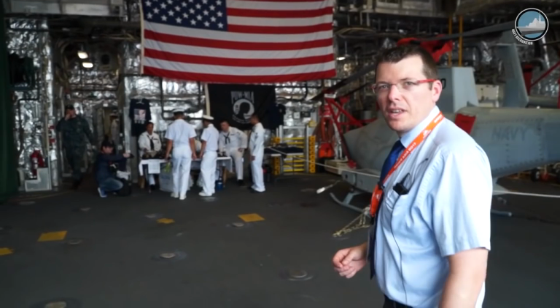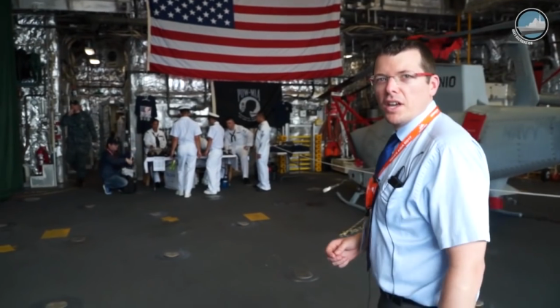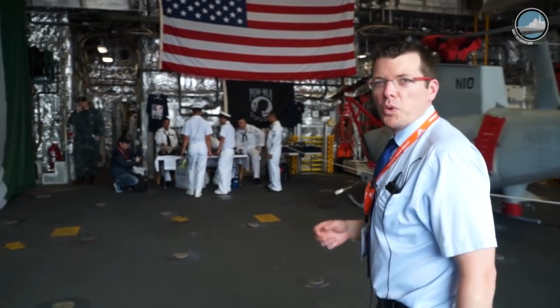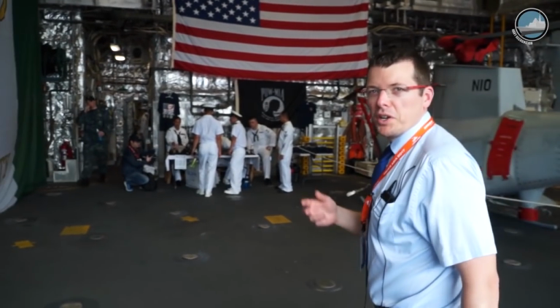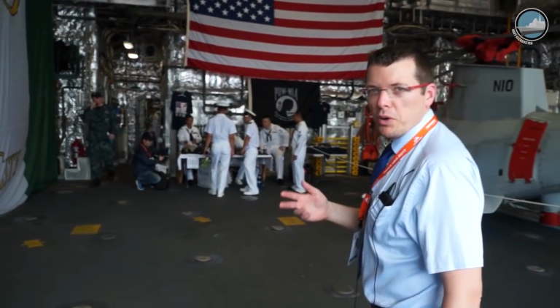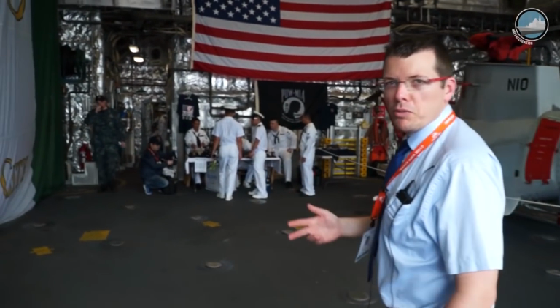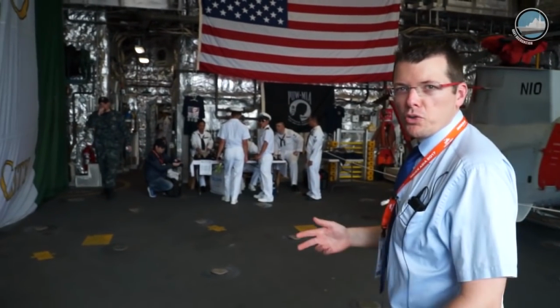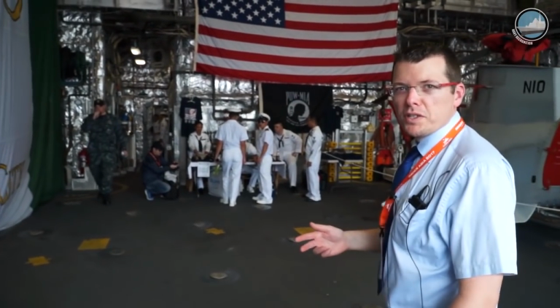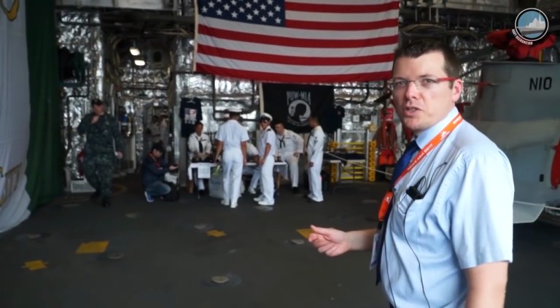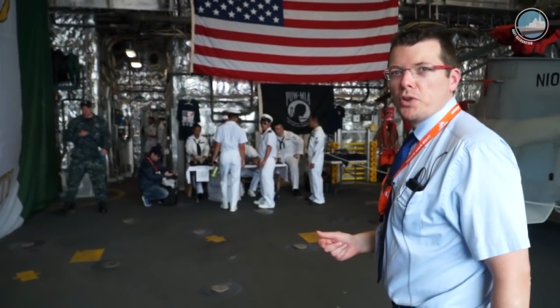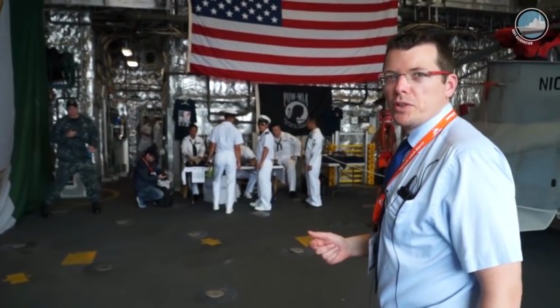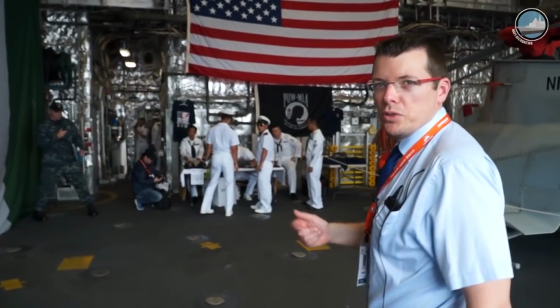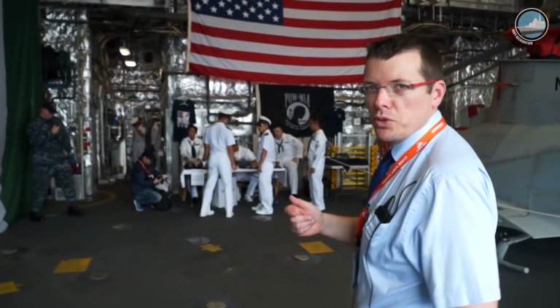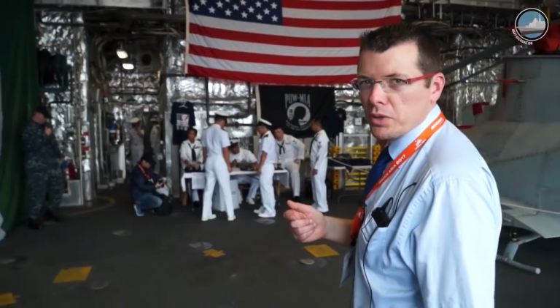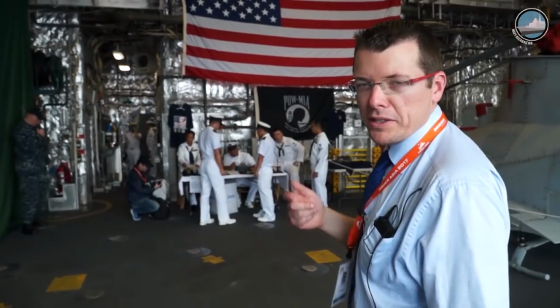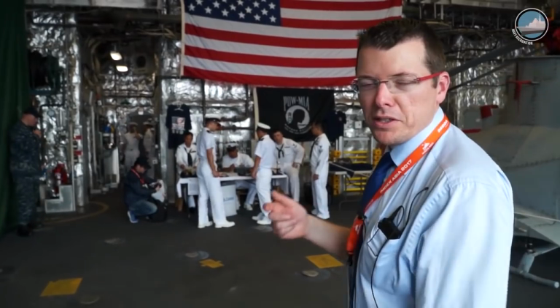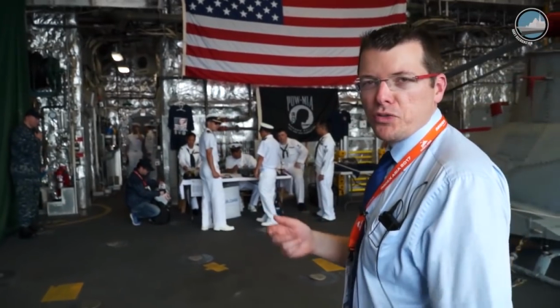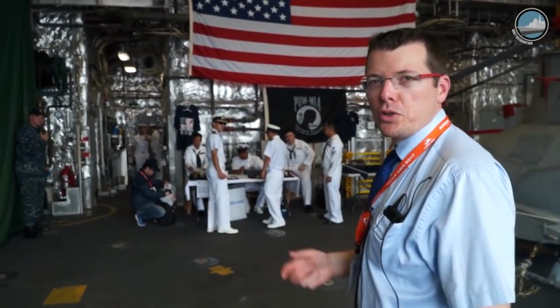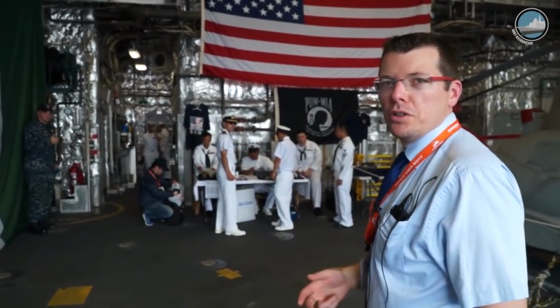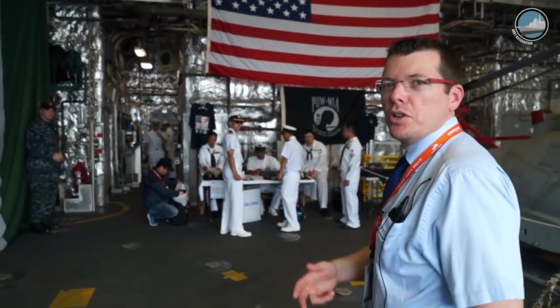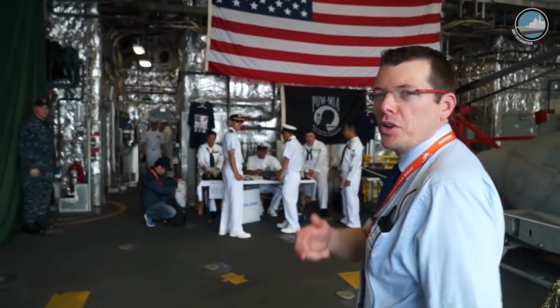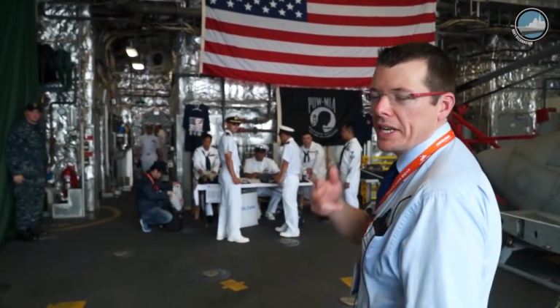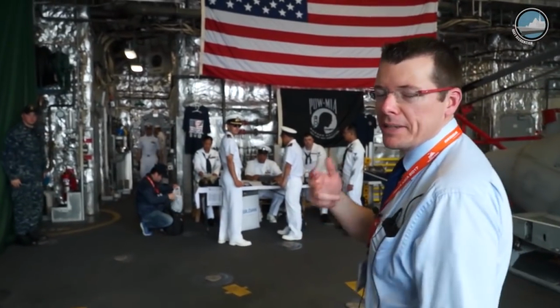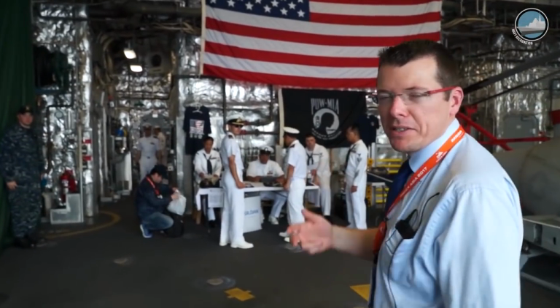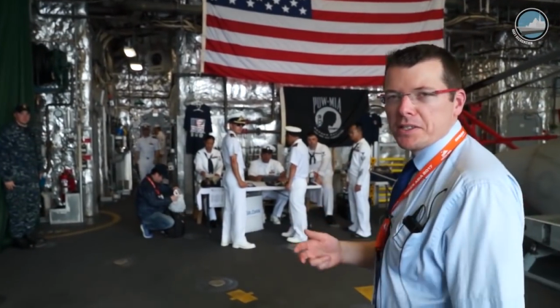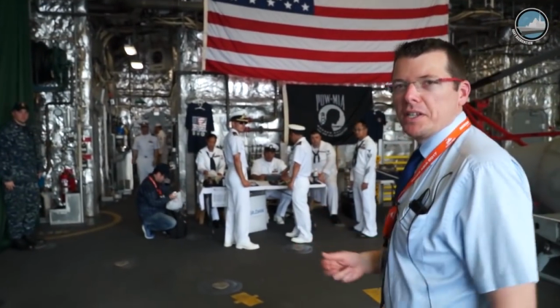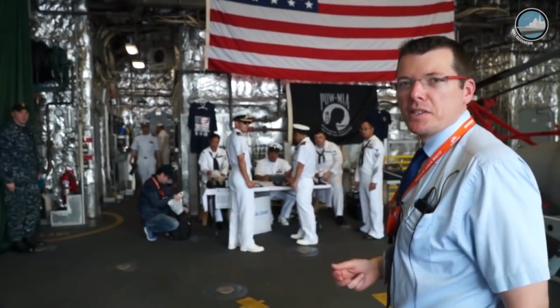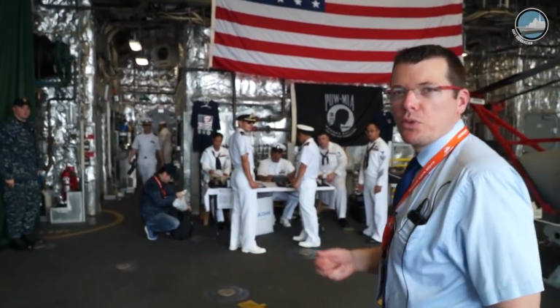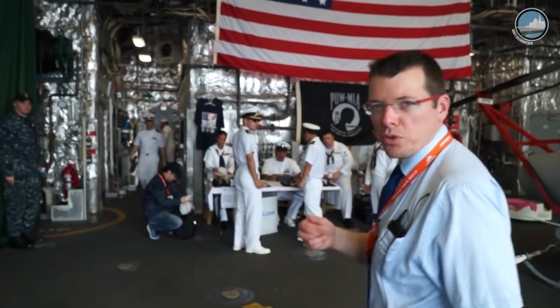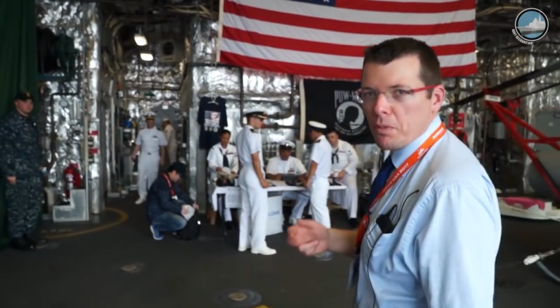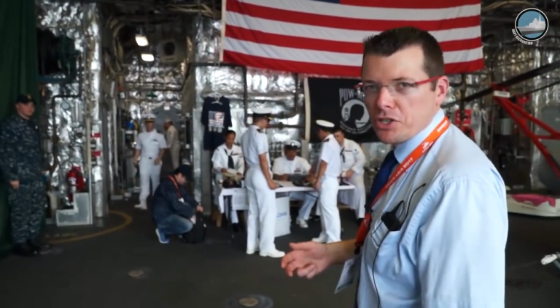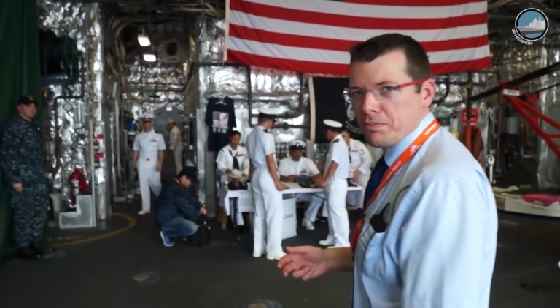We are now on board USS Coronado, LCS-4, an Independence-class littoral combat ship.